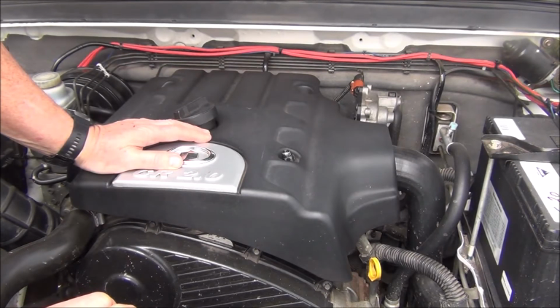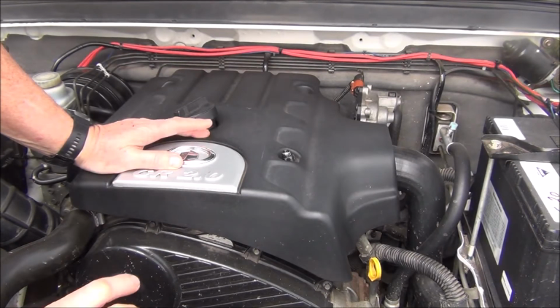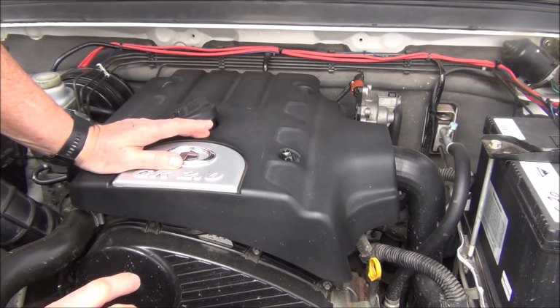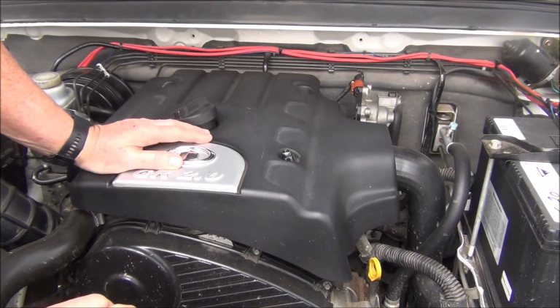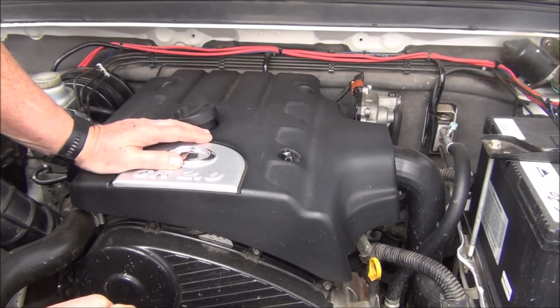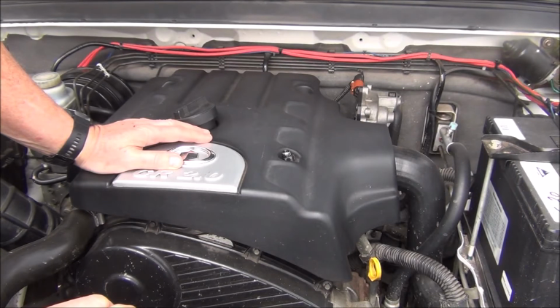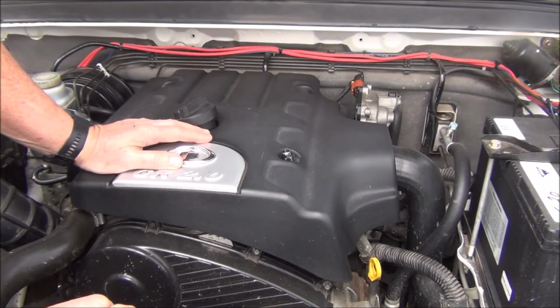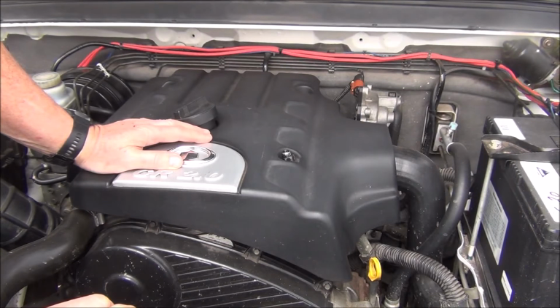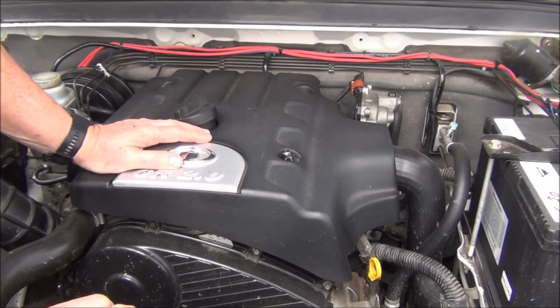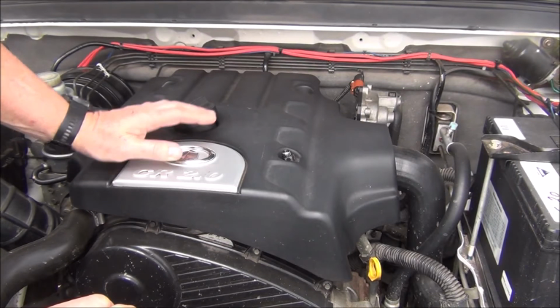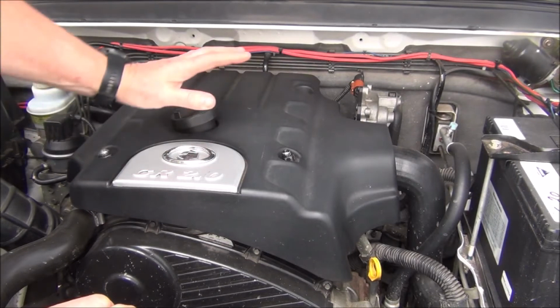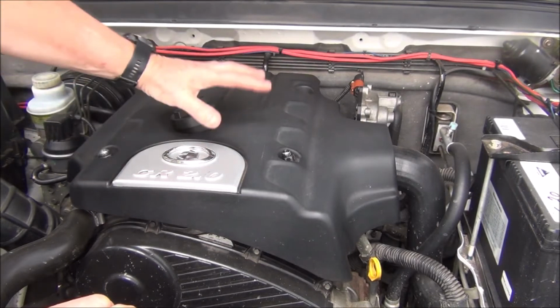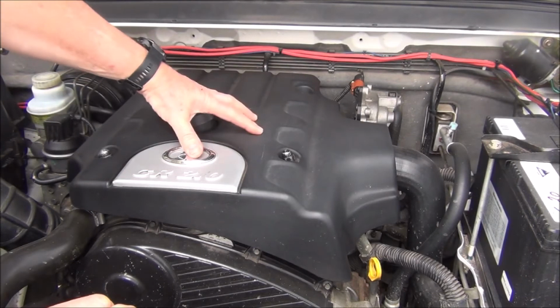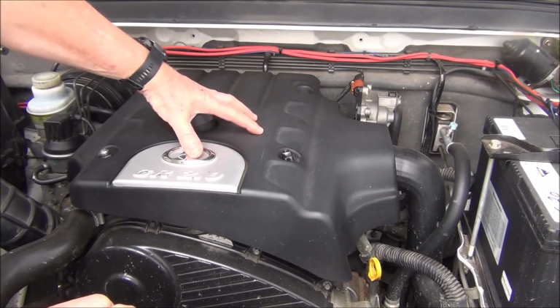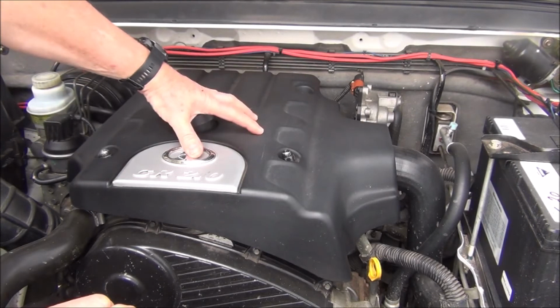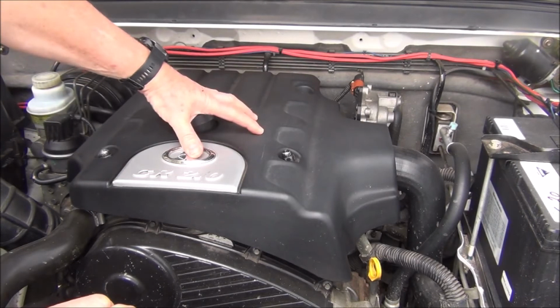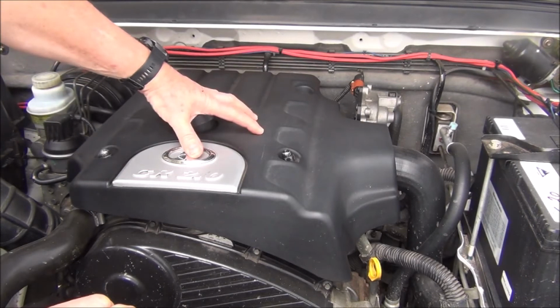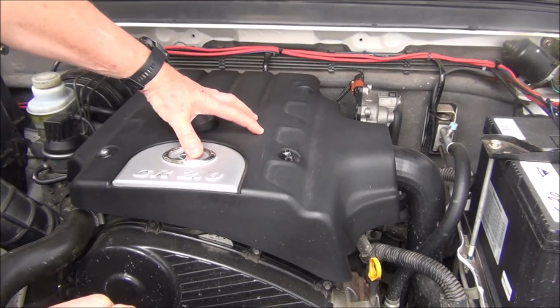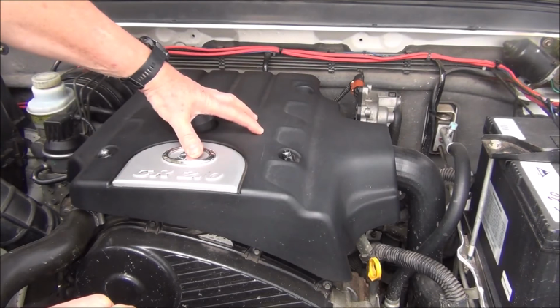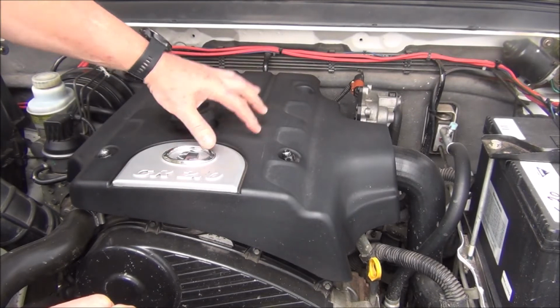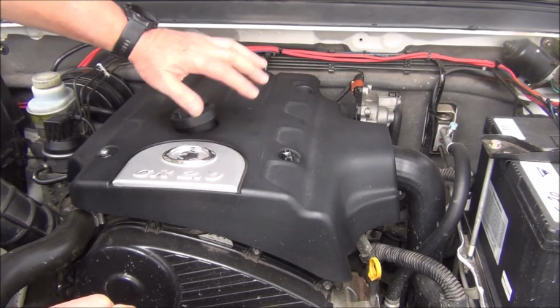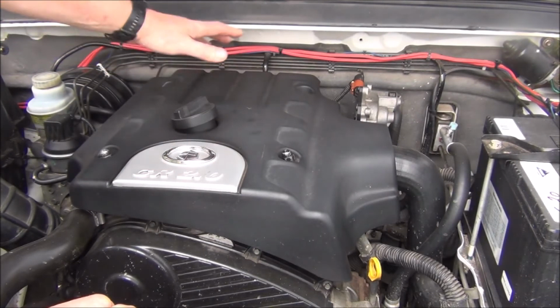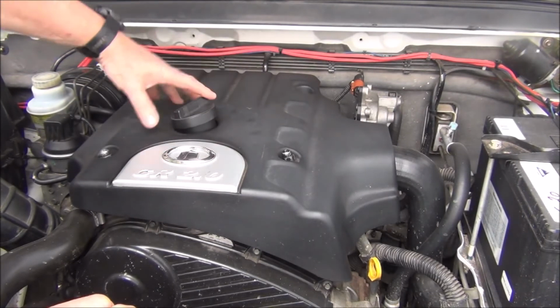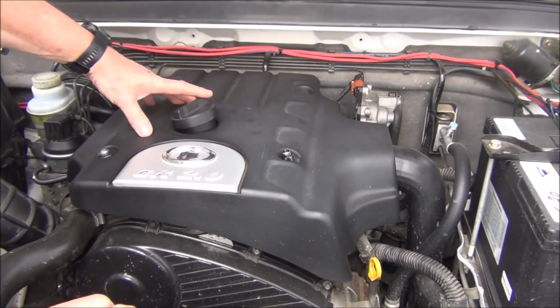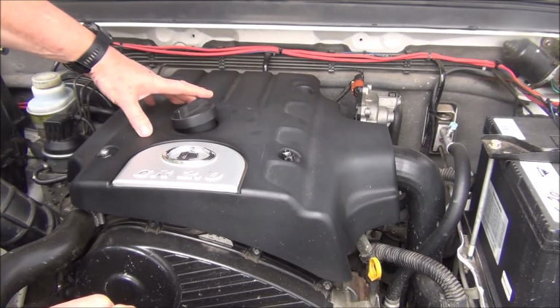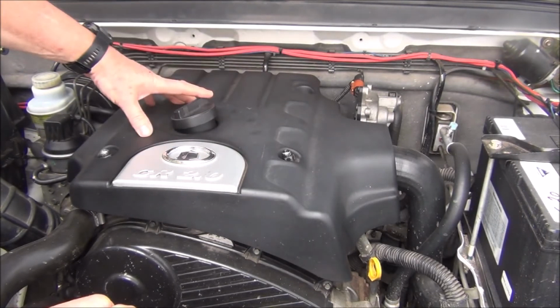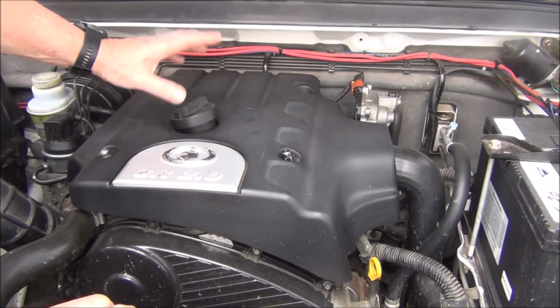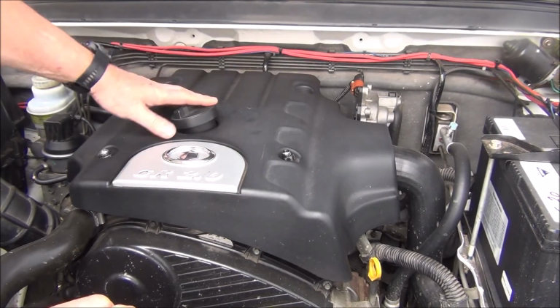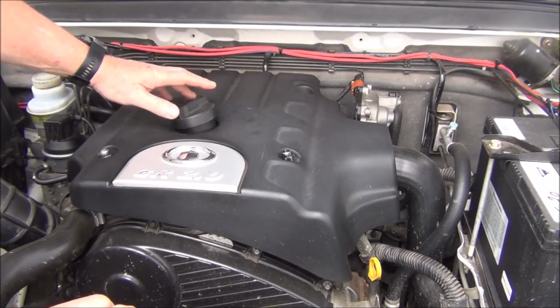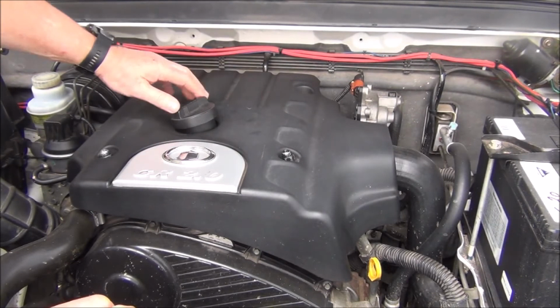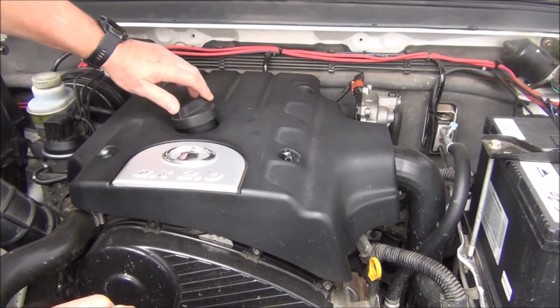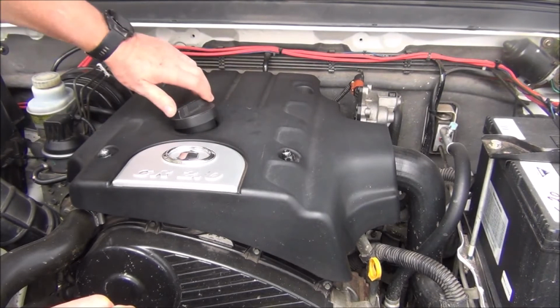An easy way to test it is to take this top cover off, which will get us to the injectors. So I'll get this off first.